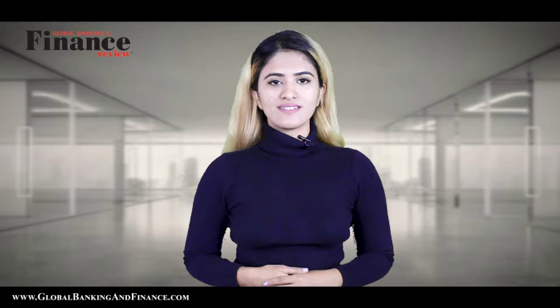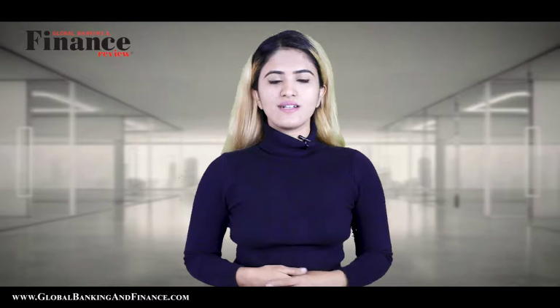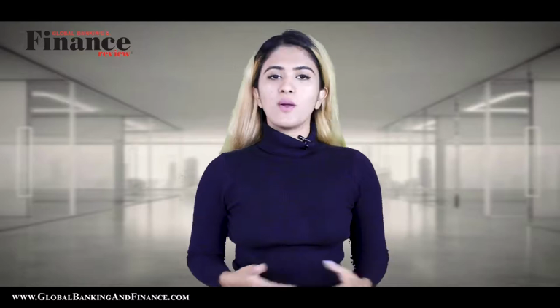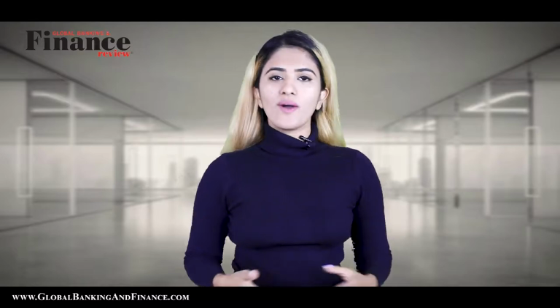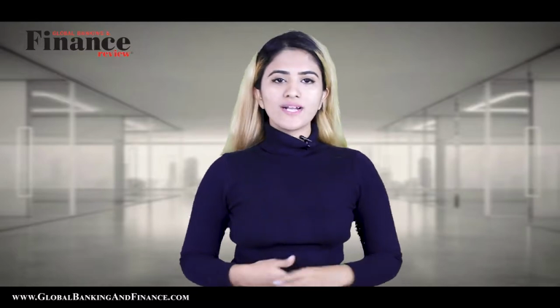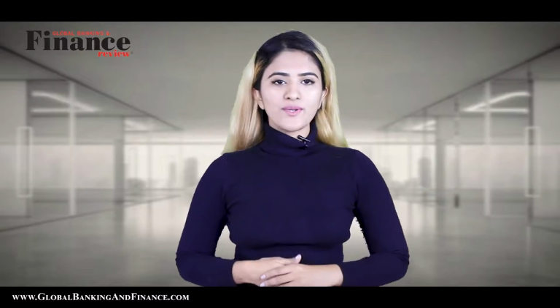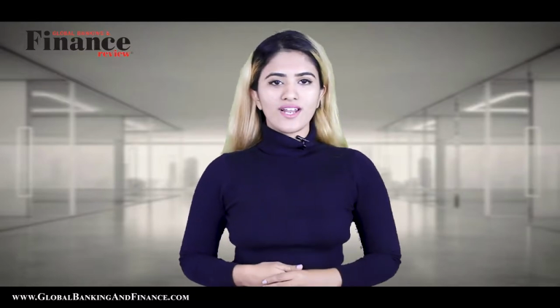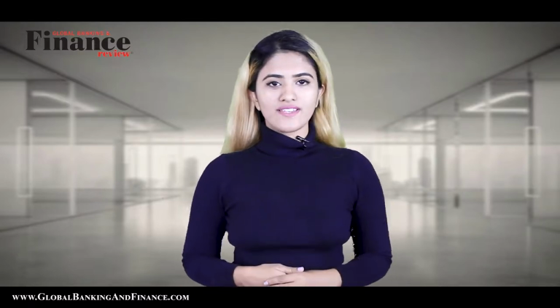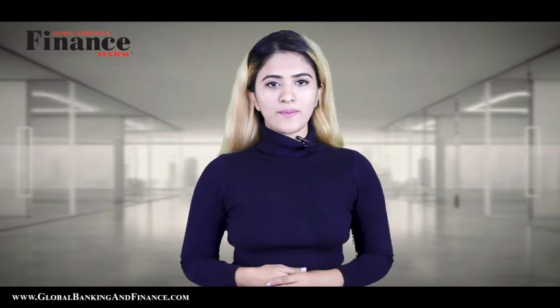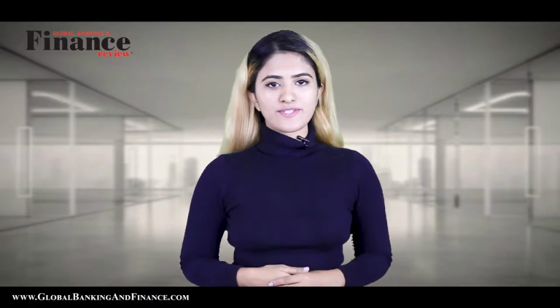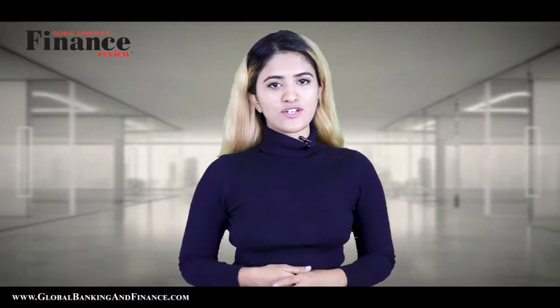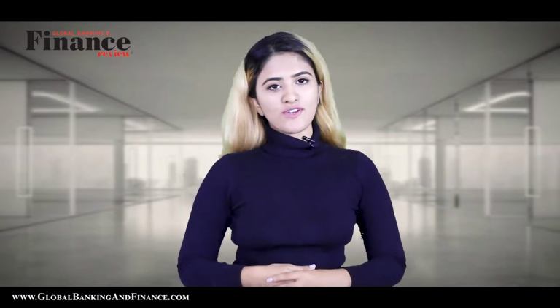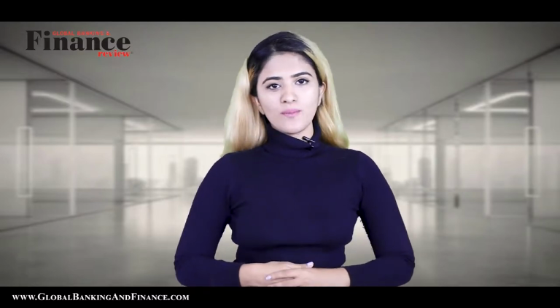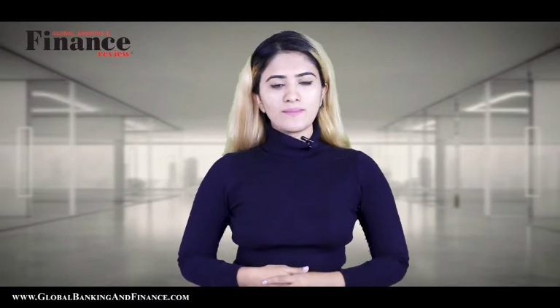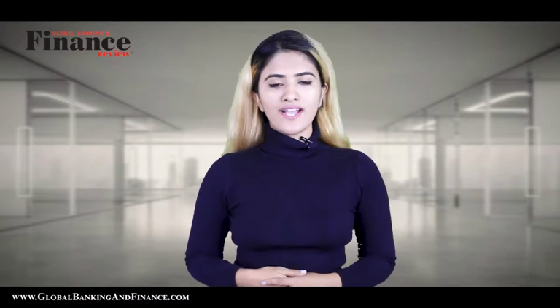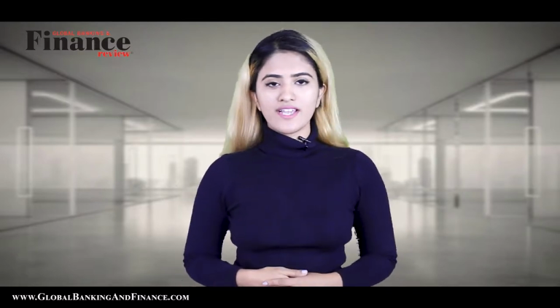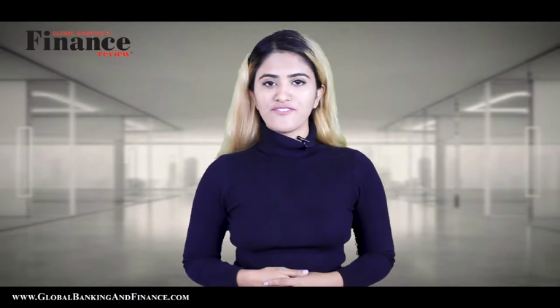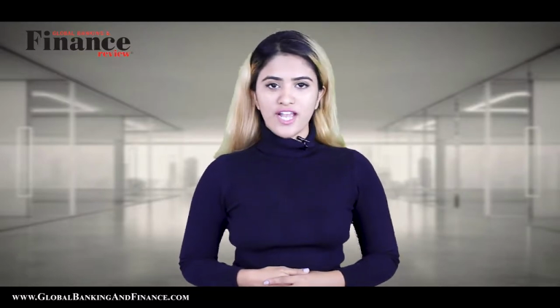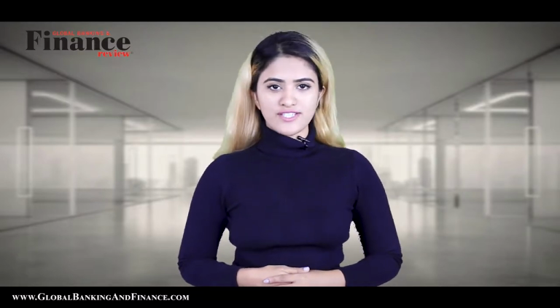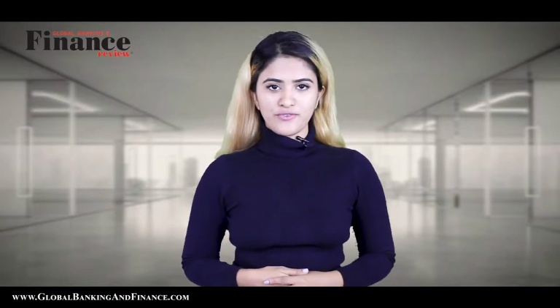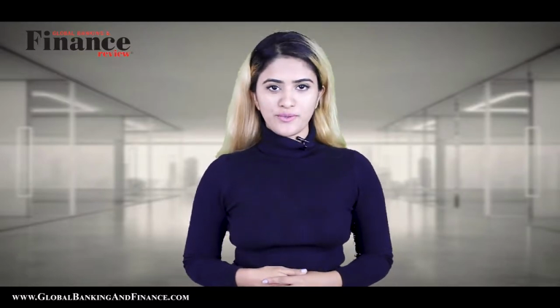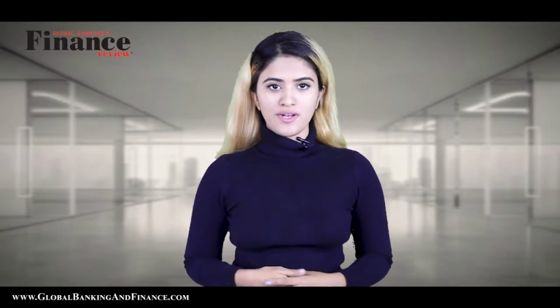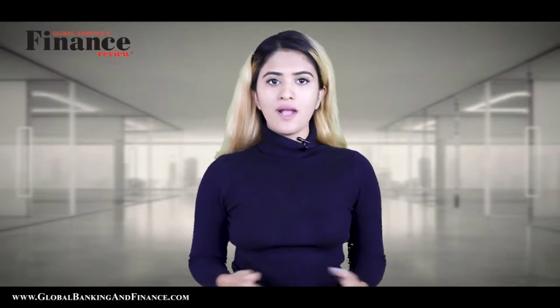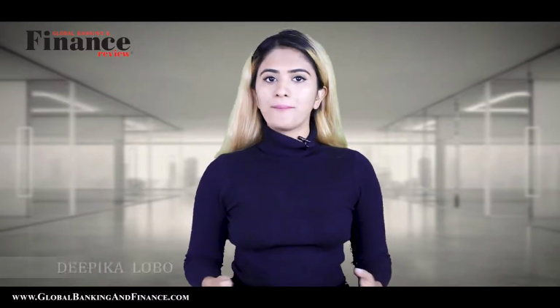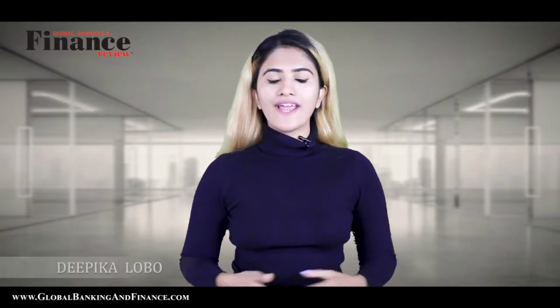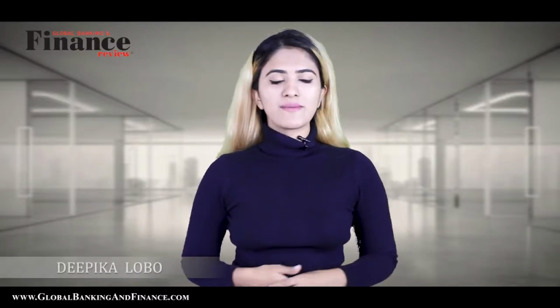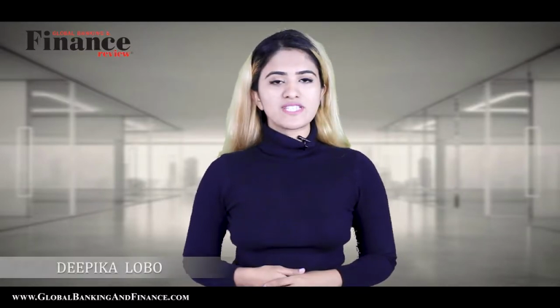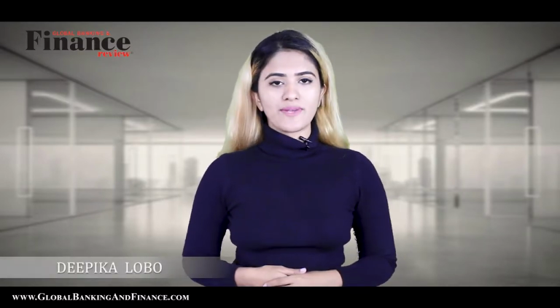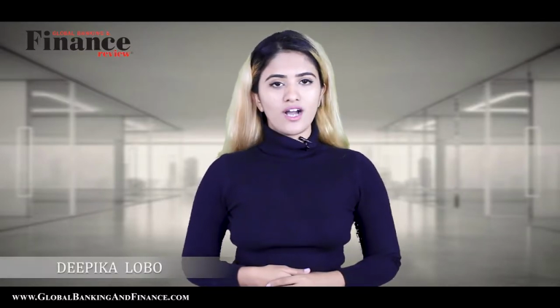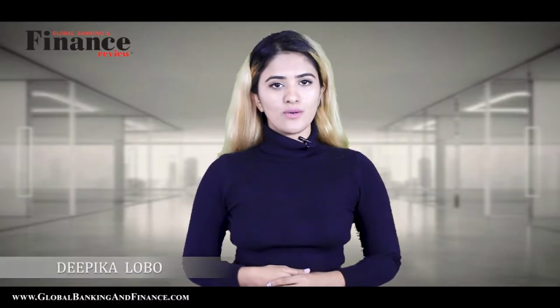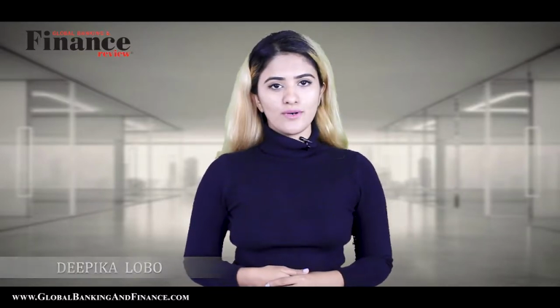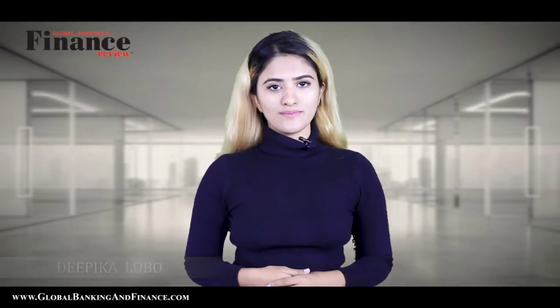Welcome to another episode of Global Banking and Finance Review. My name is Deepika Lobo.